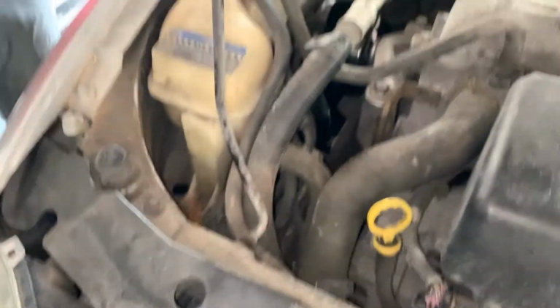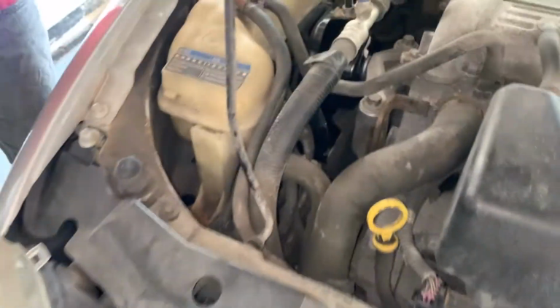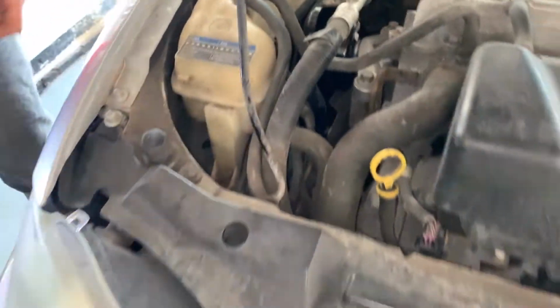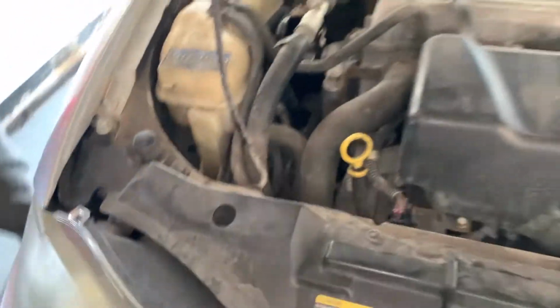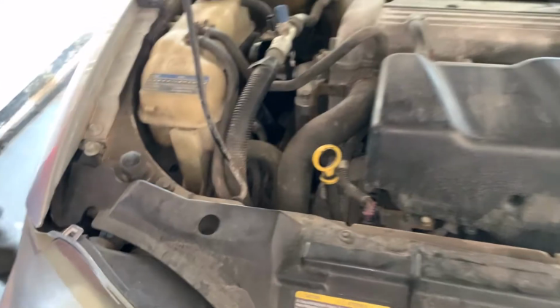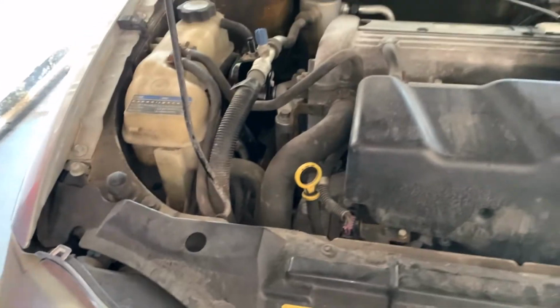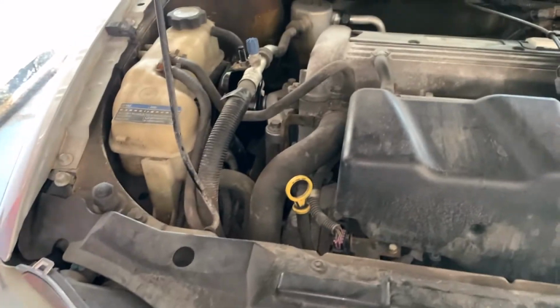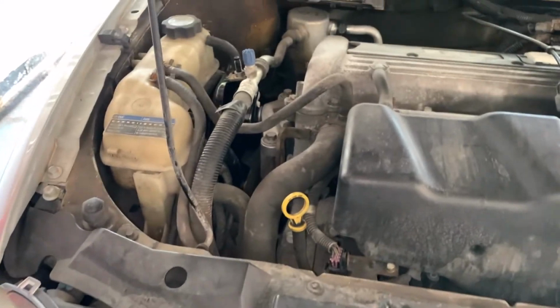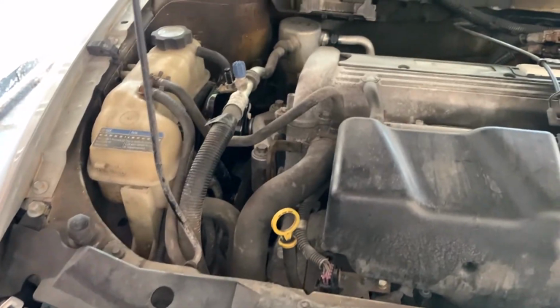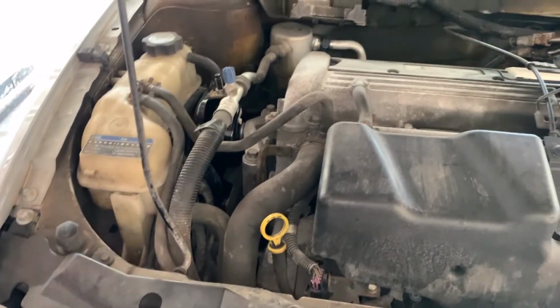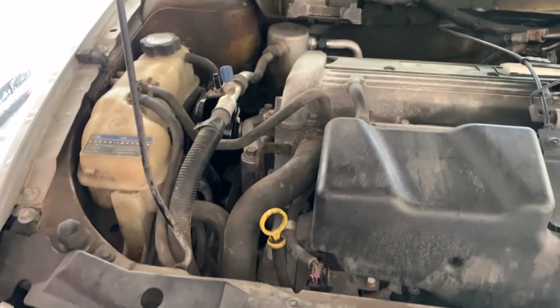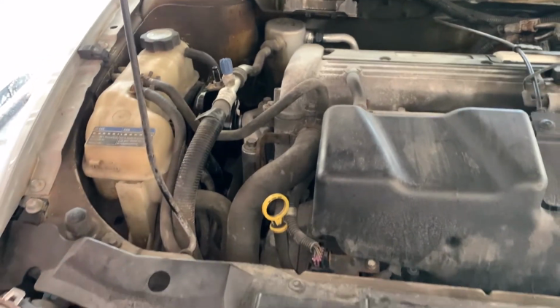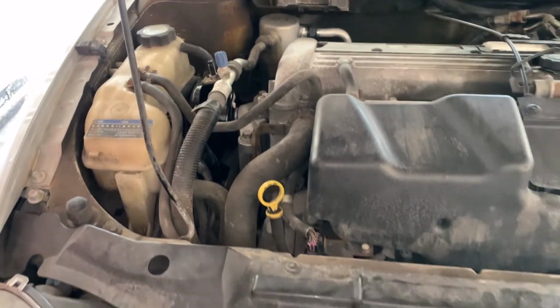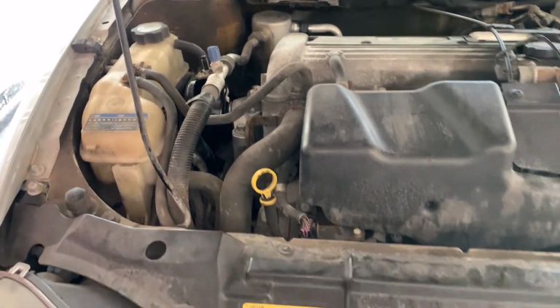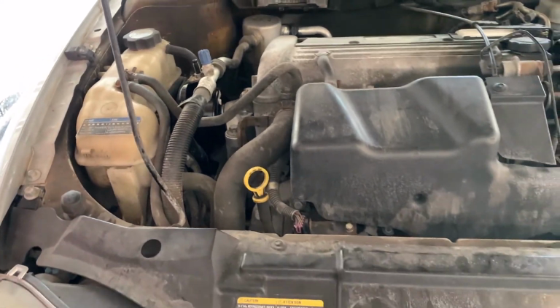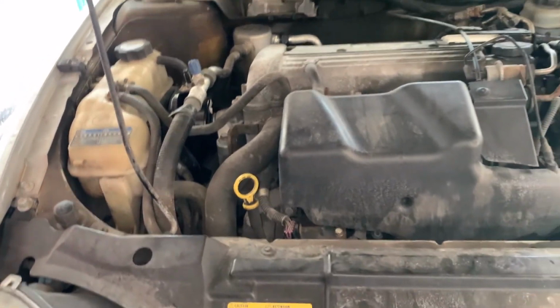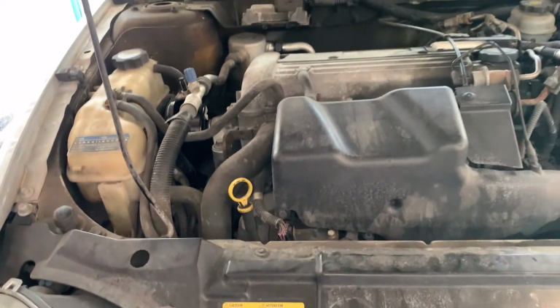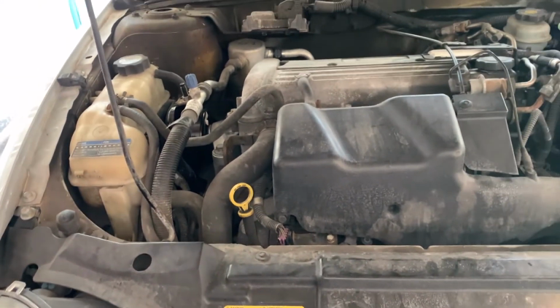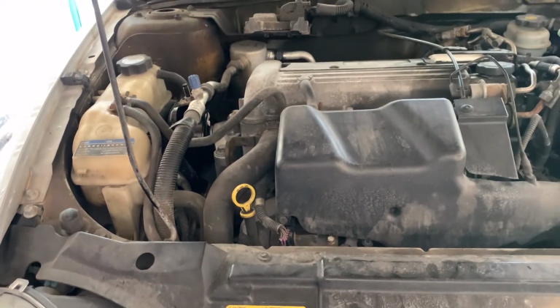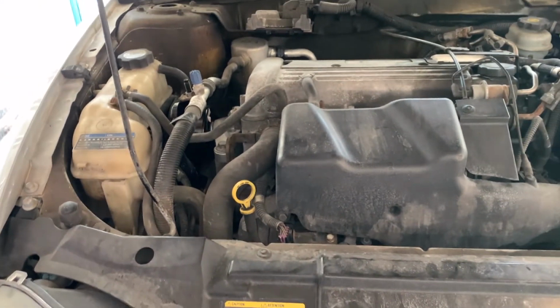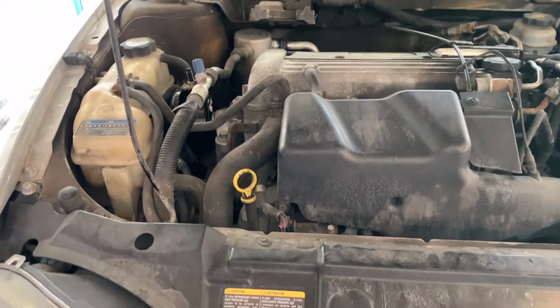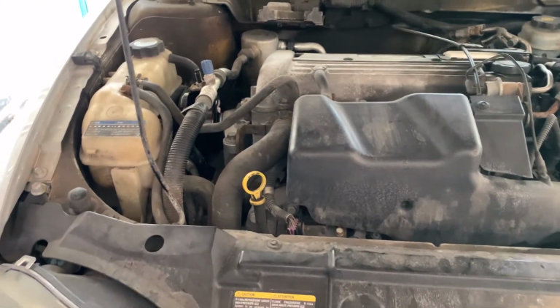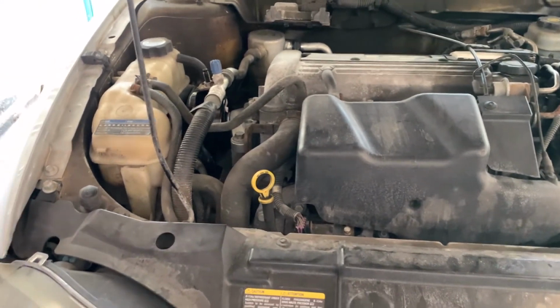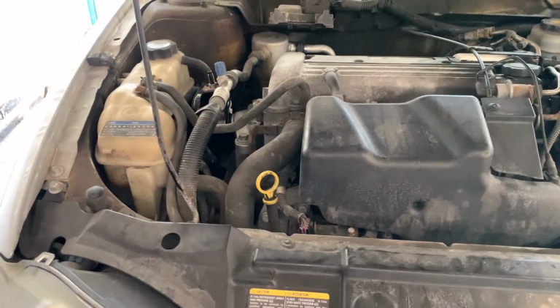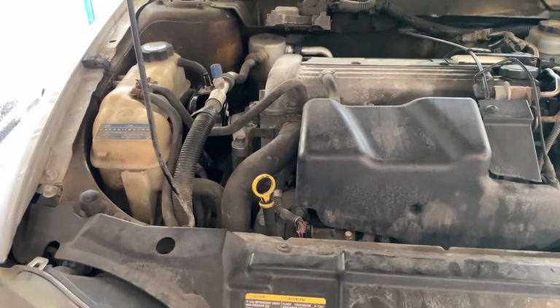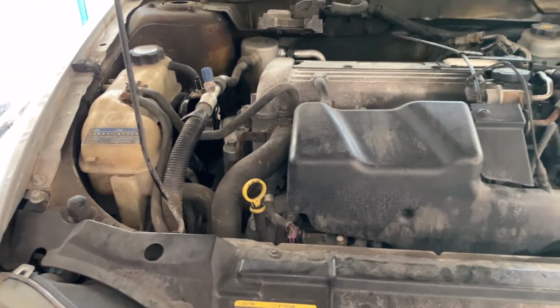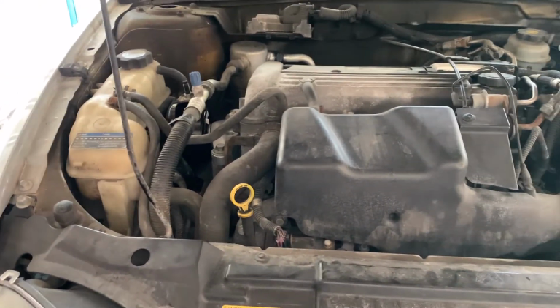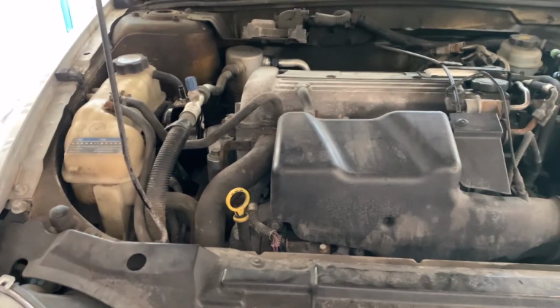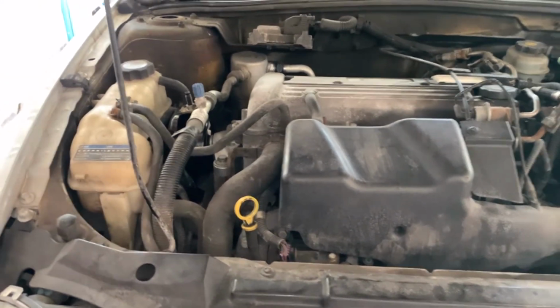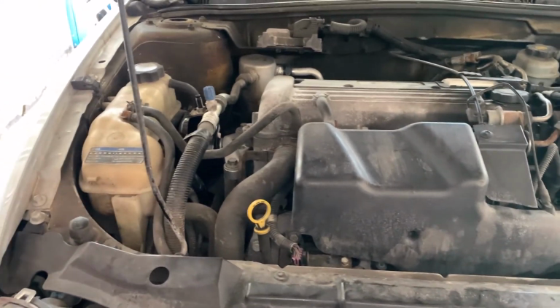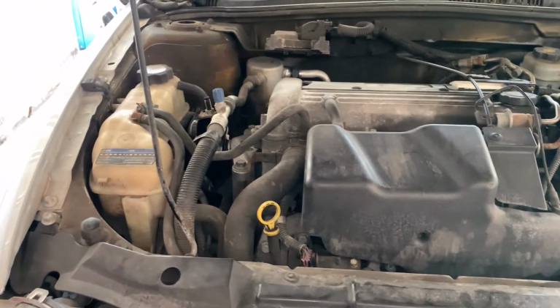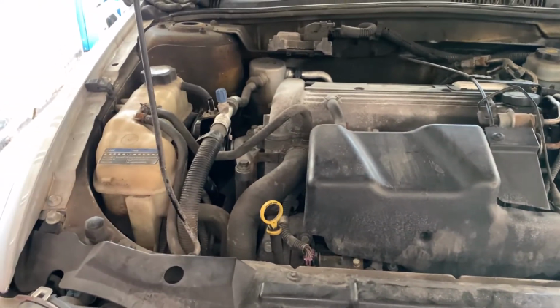That's how you change your upper engine mount on a Sunfire or Cavalier with the 2.2 Ecotec engine. Thanks for watching.